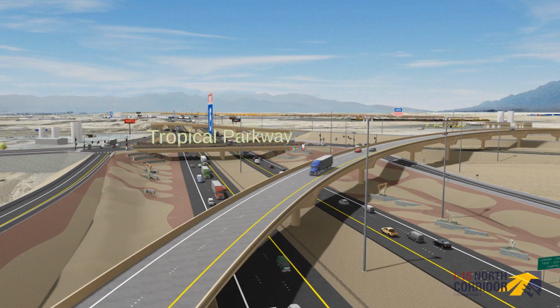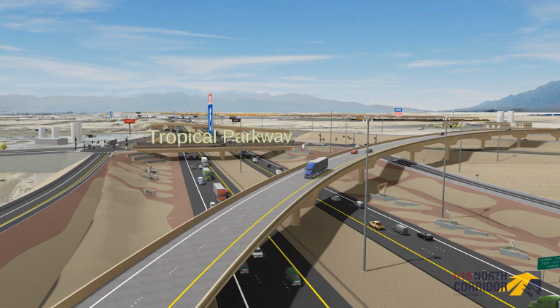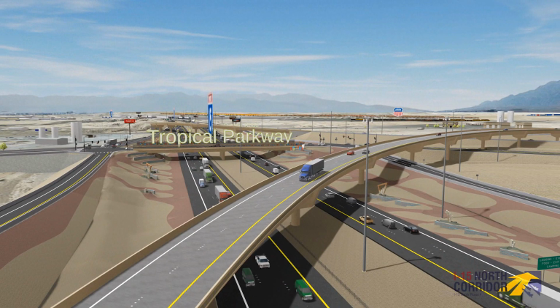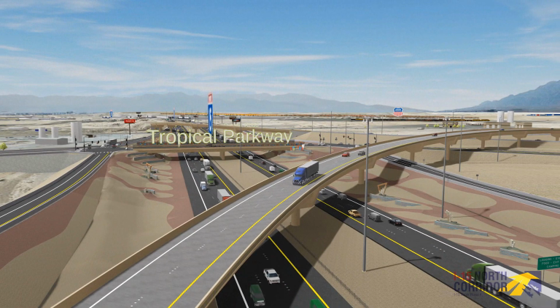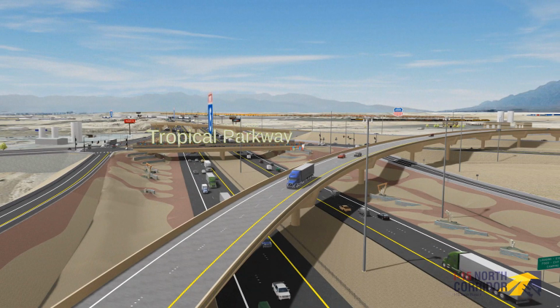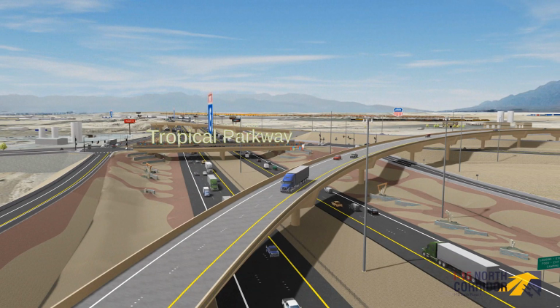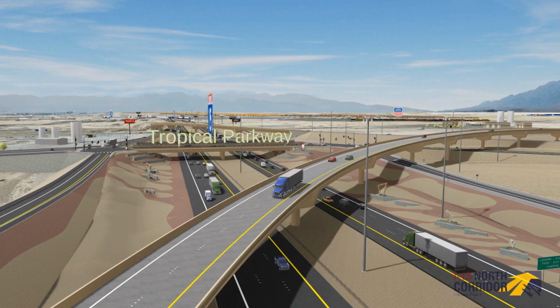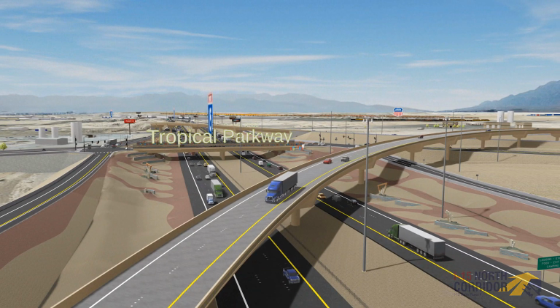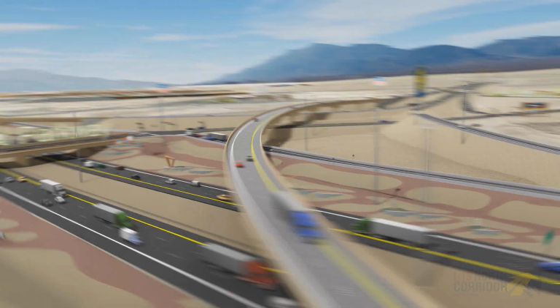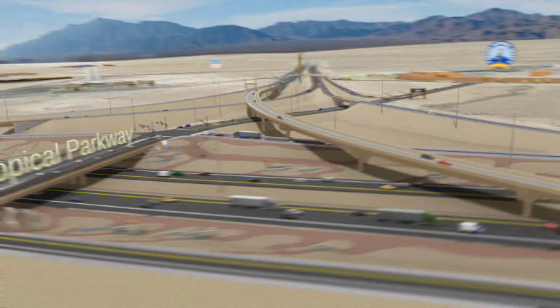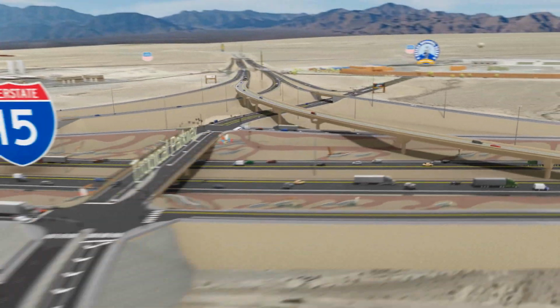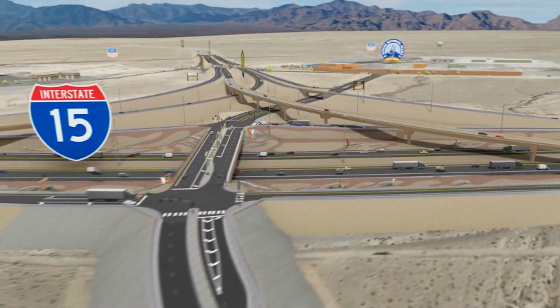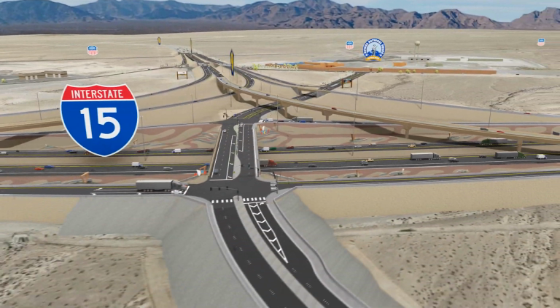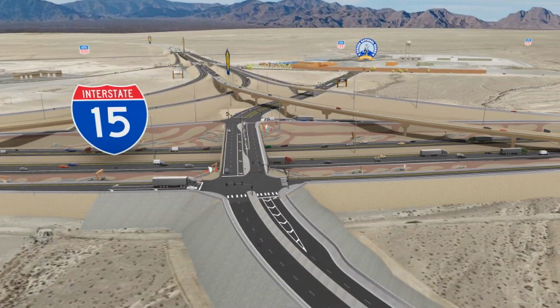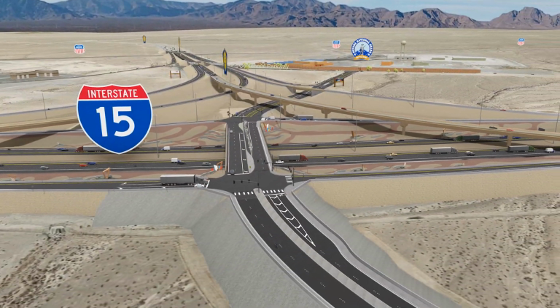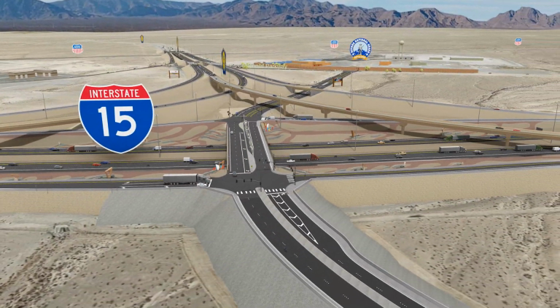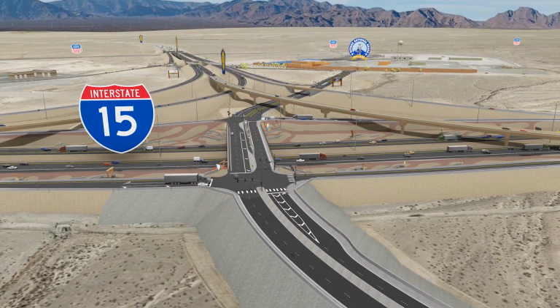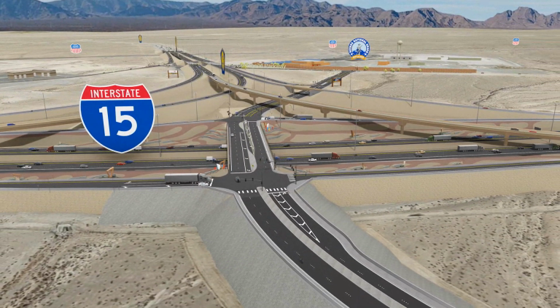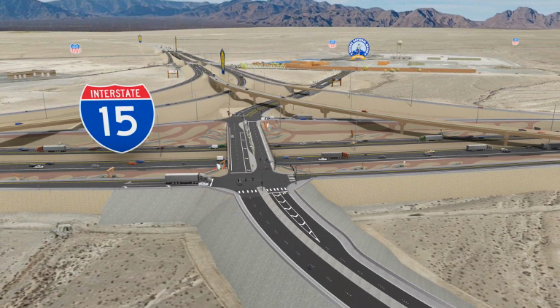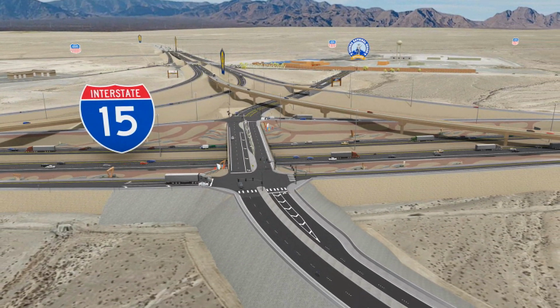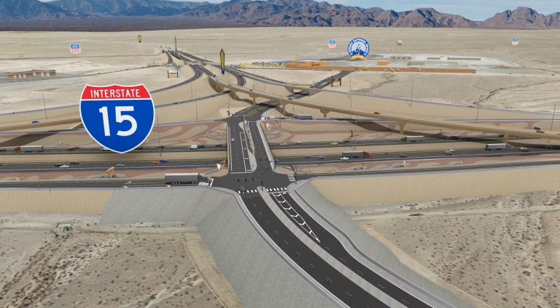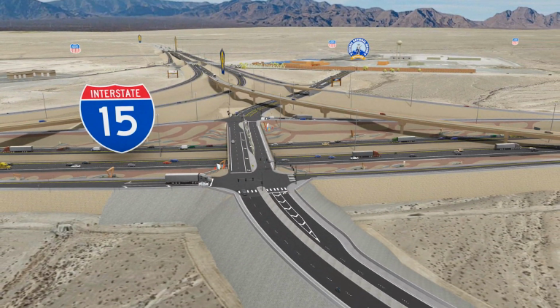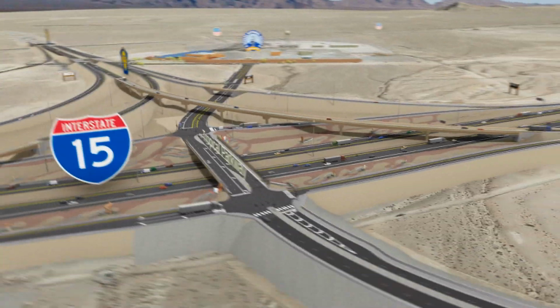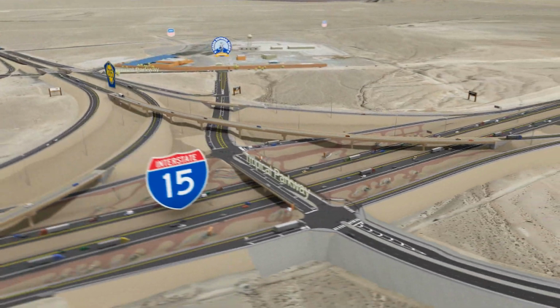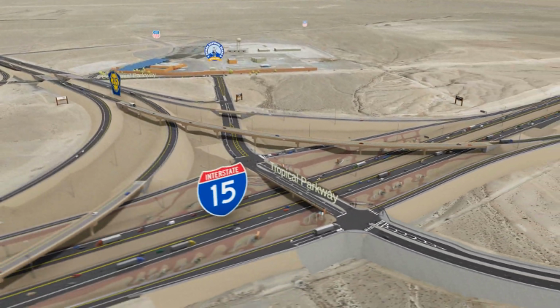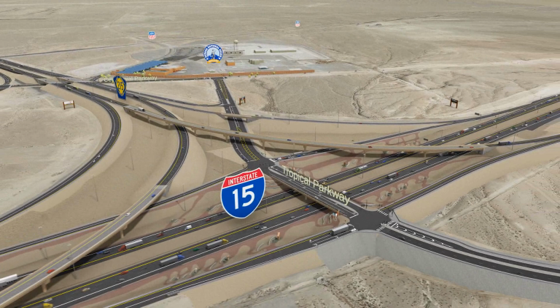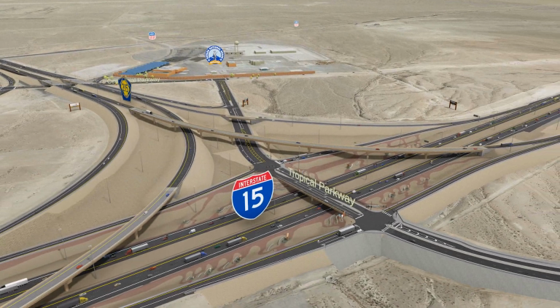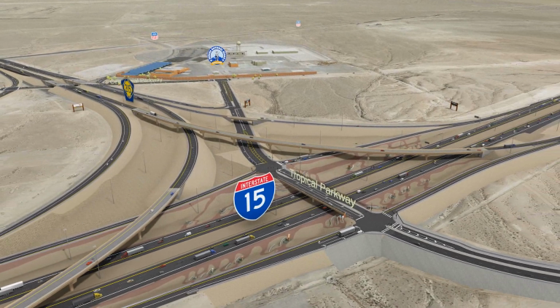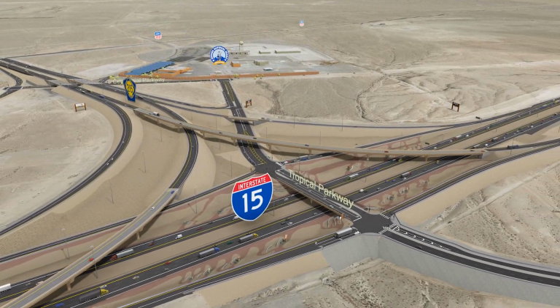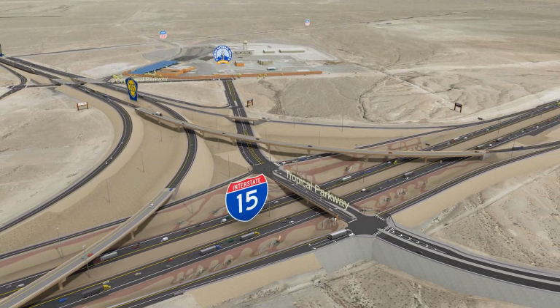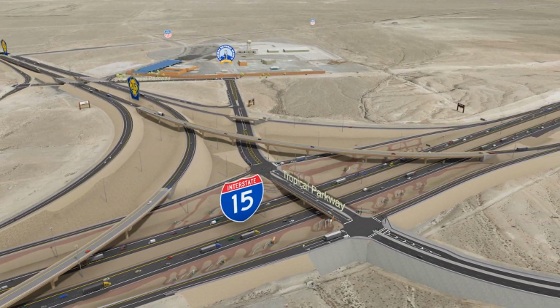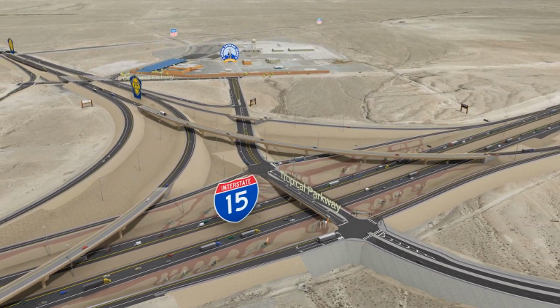Rockwork patterns, sculptures, and other landscaping features draw inspiration from the alluvial fan patterns and other local themes.